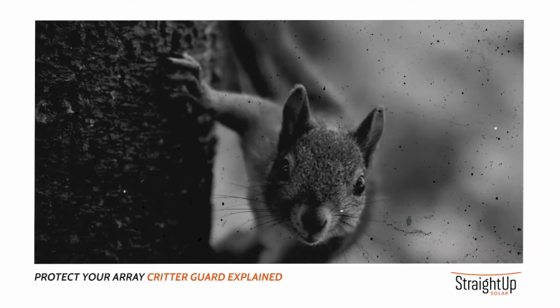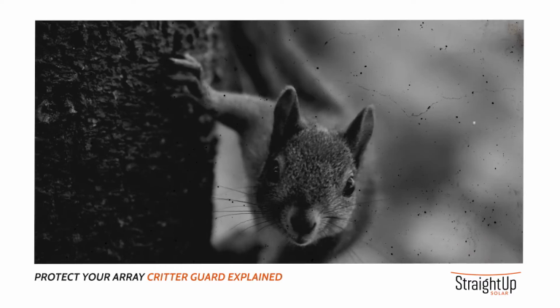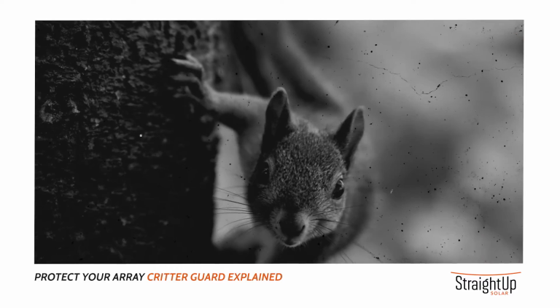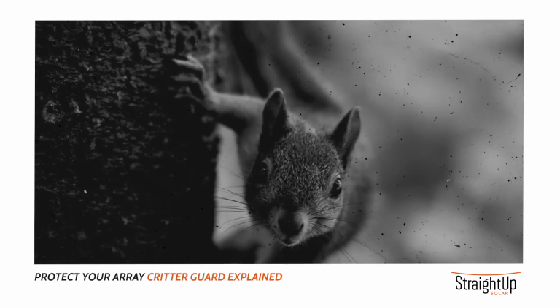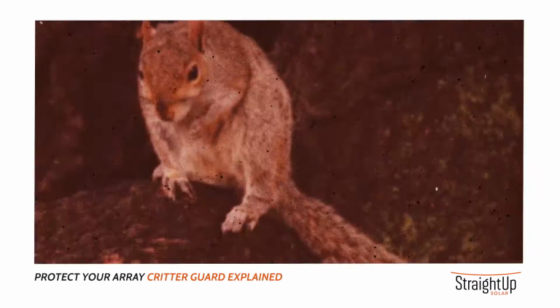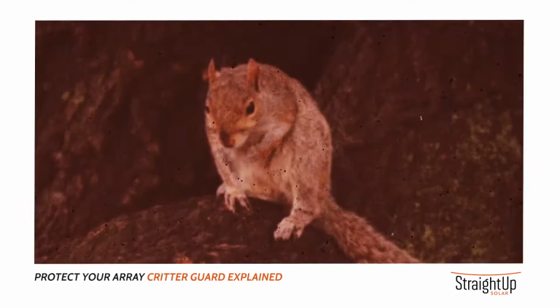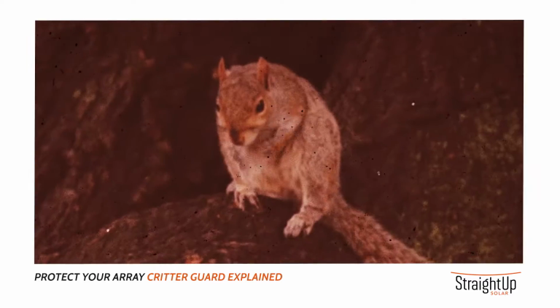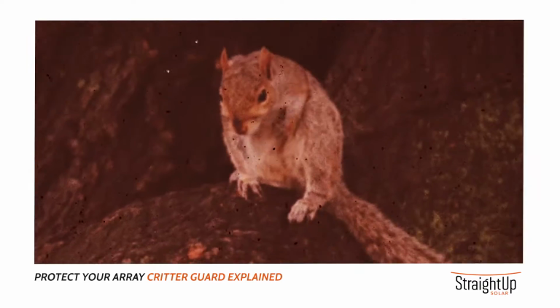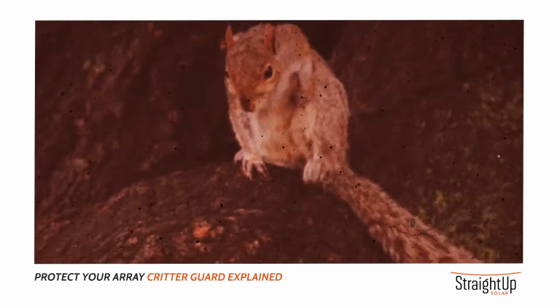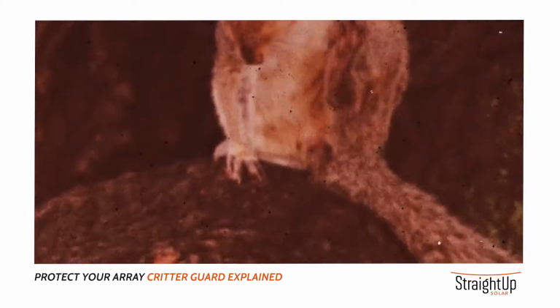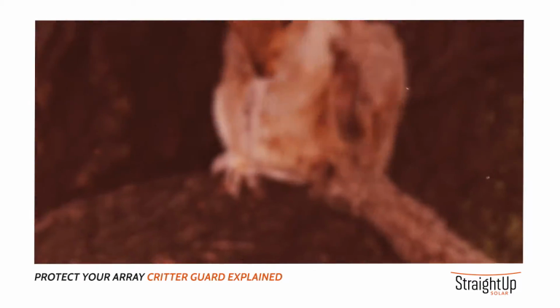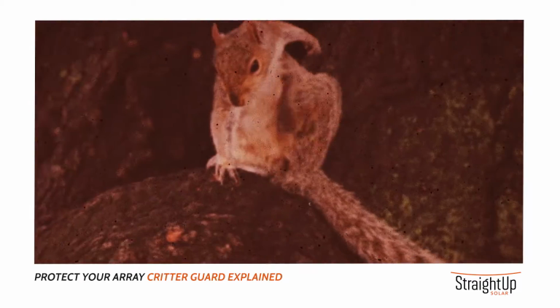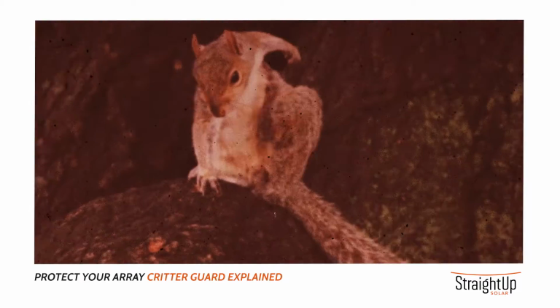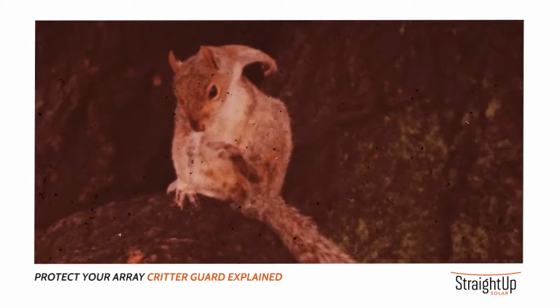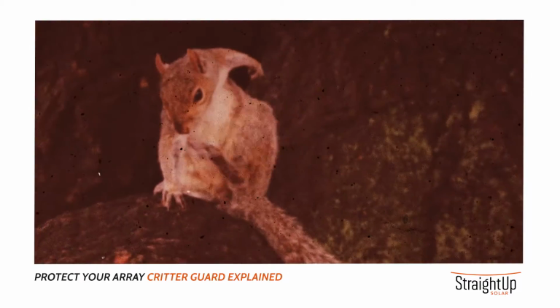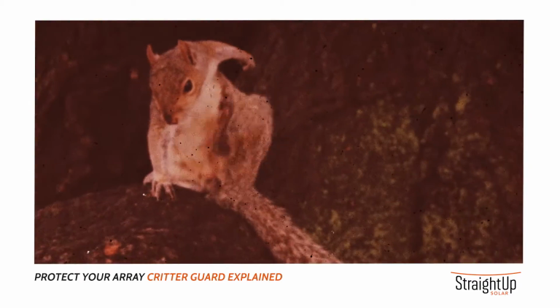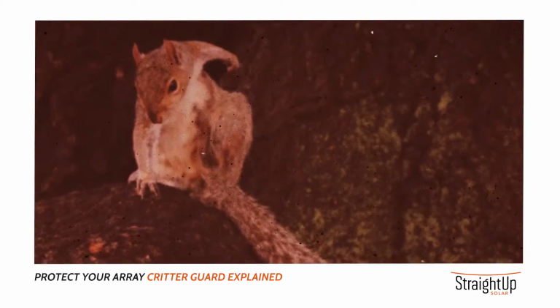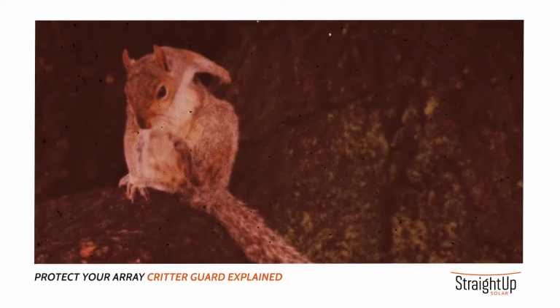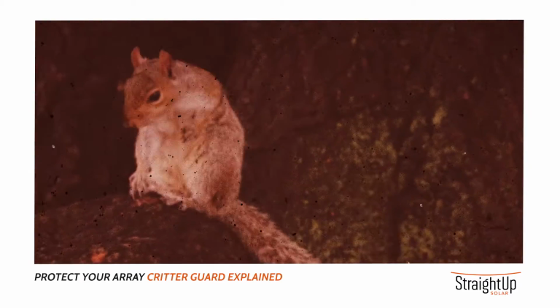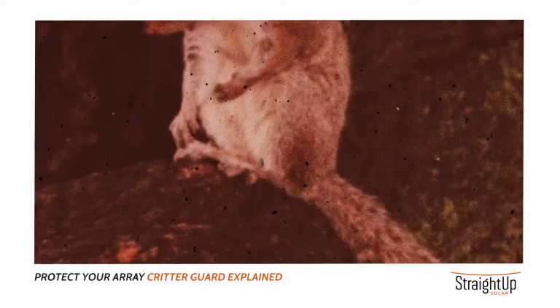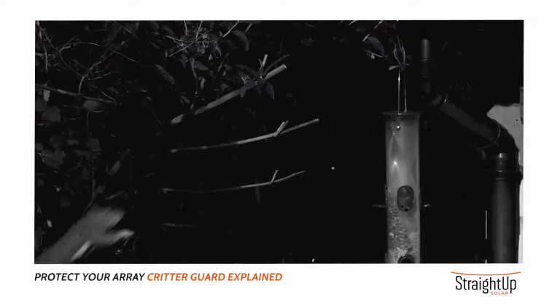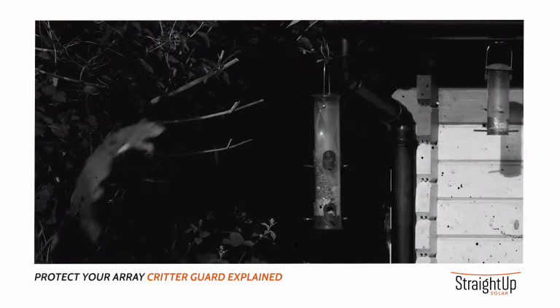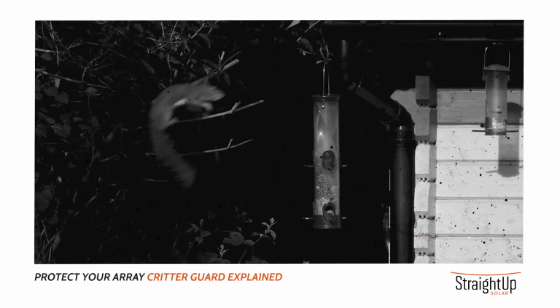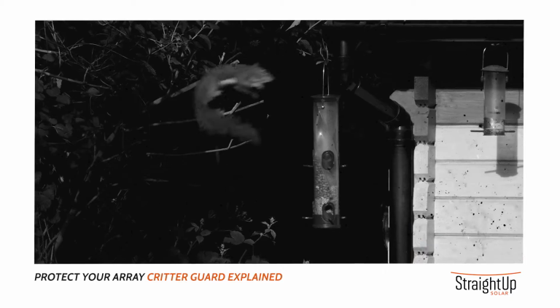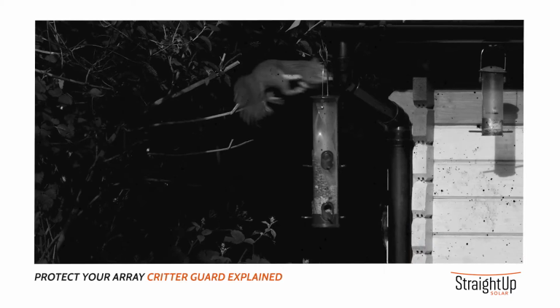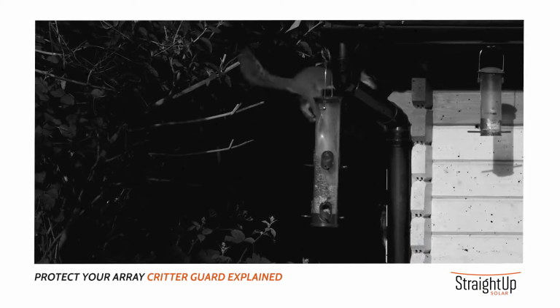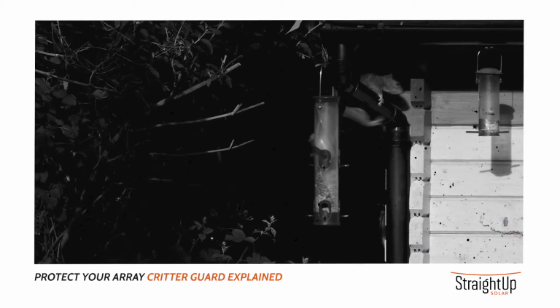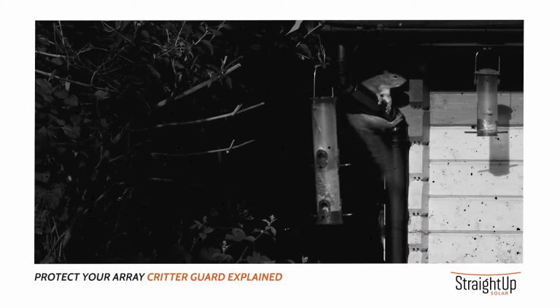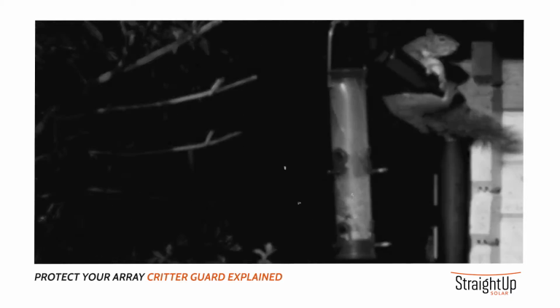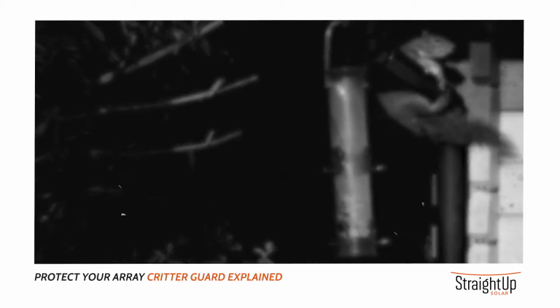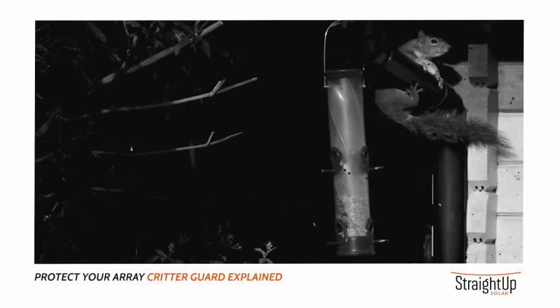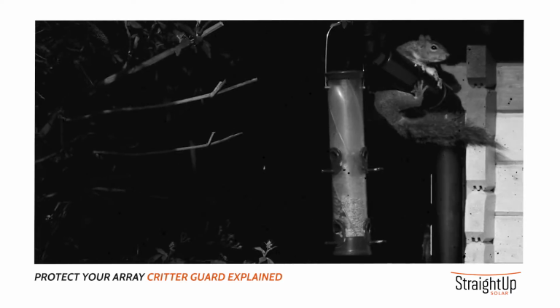You may think squirrels are cute, but they will not stop at anything.